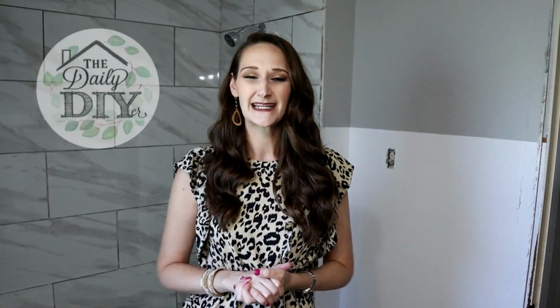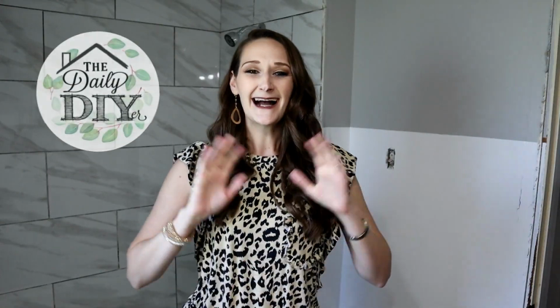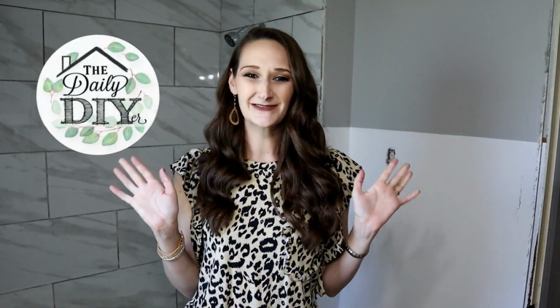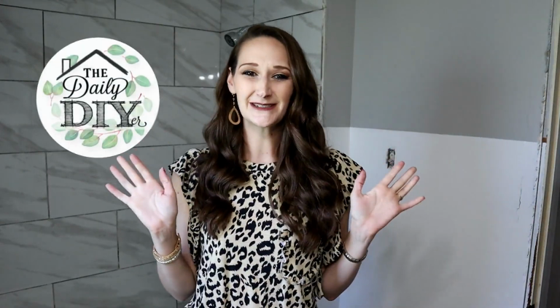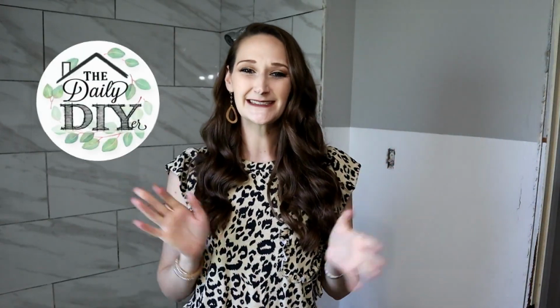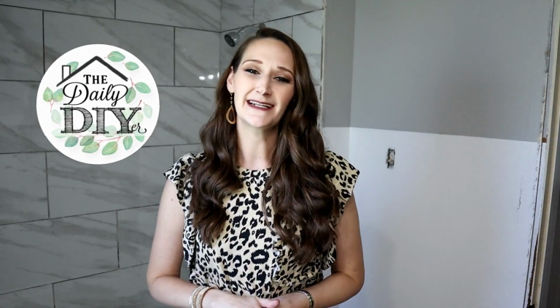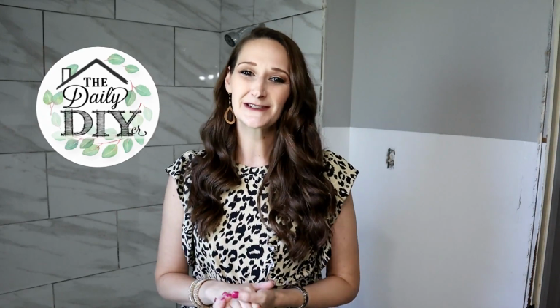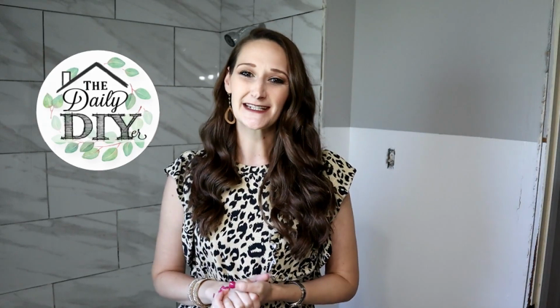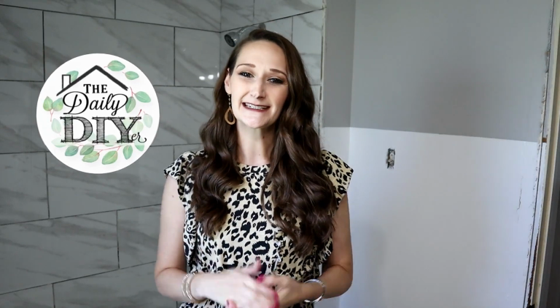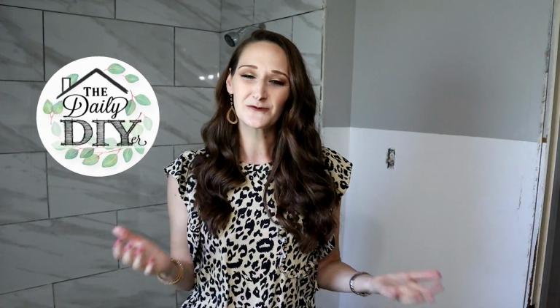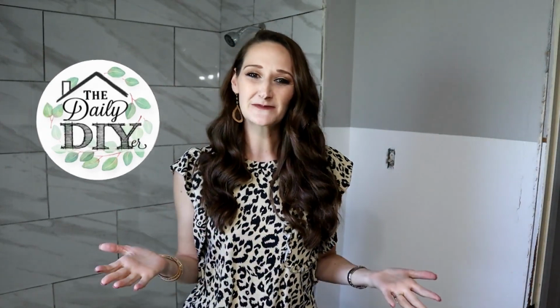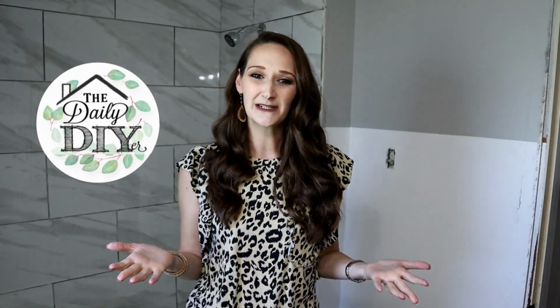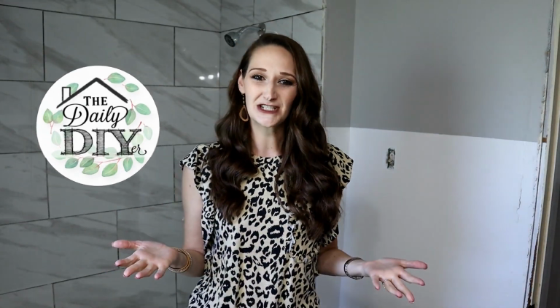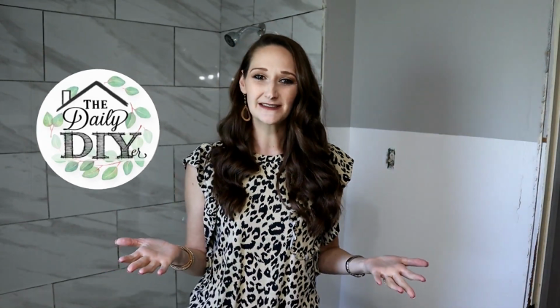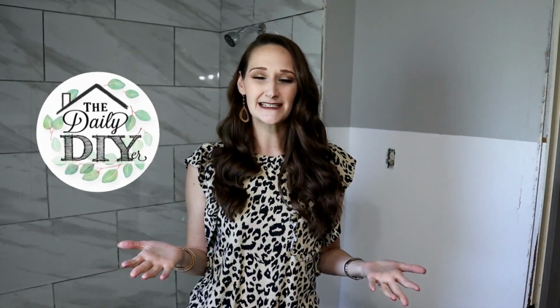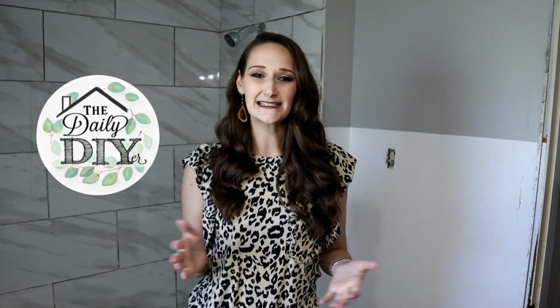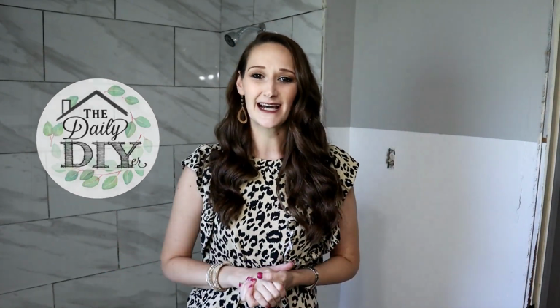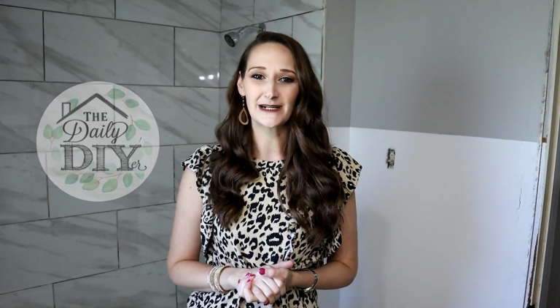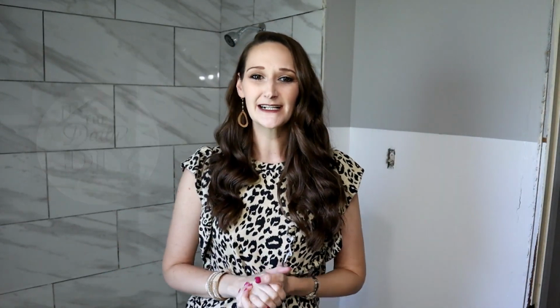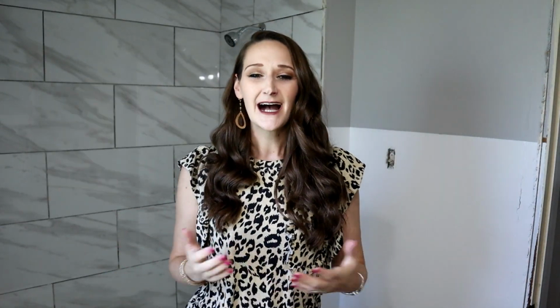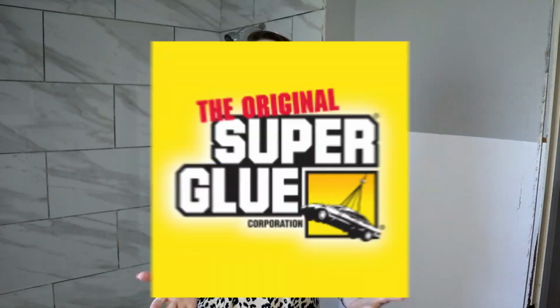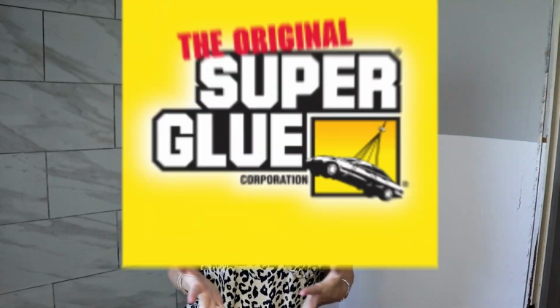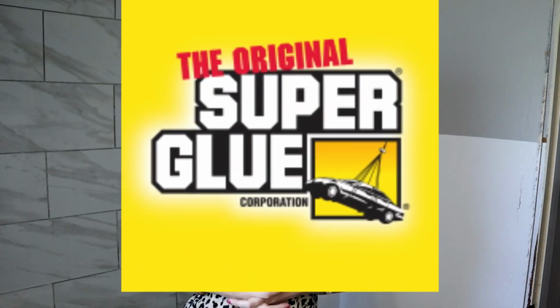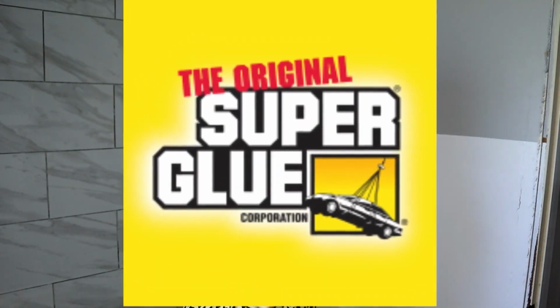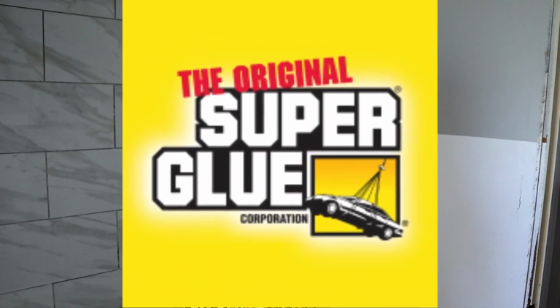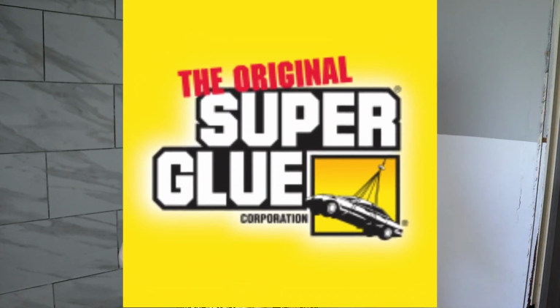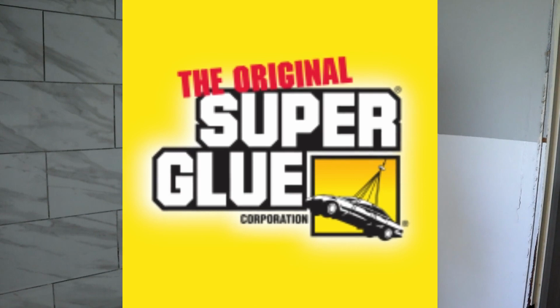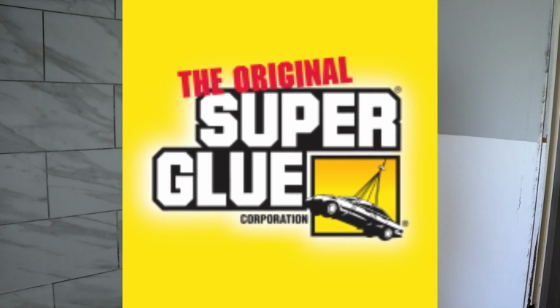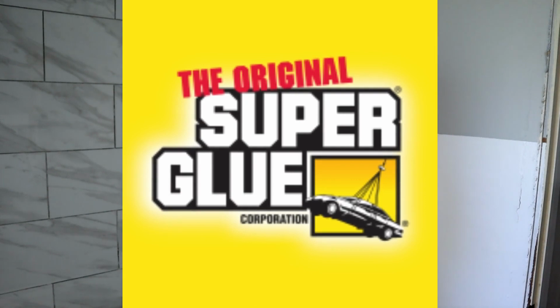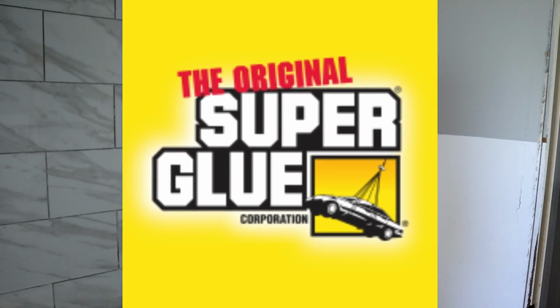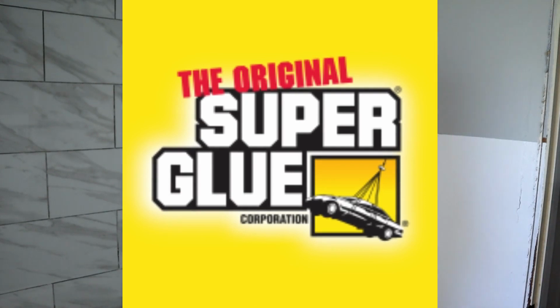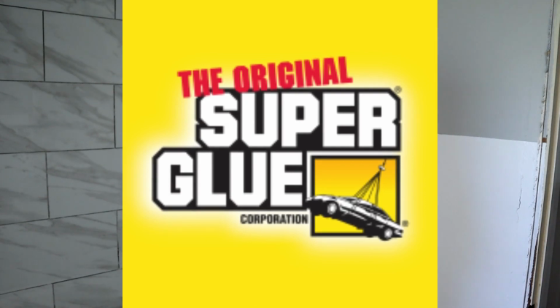Hi everyone, my name is Shannon and welcome to my channel, The Daily DIYer. I do want to thank the Original Super Glue for sponsoring today's video.